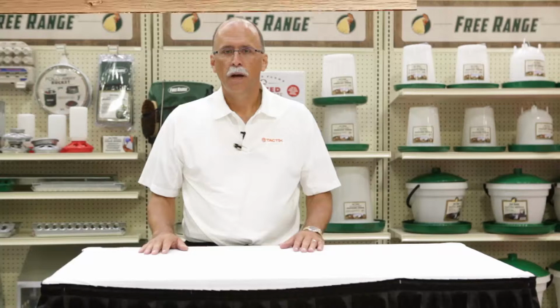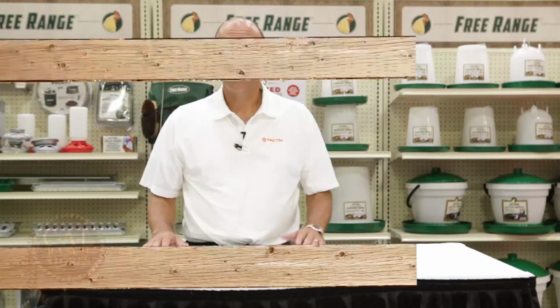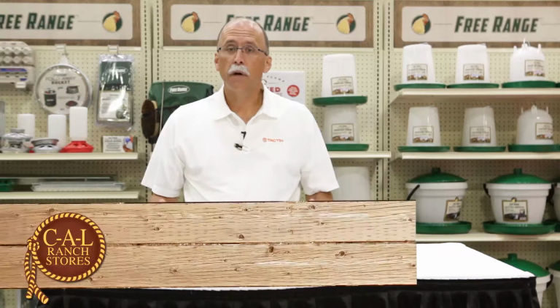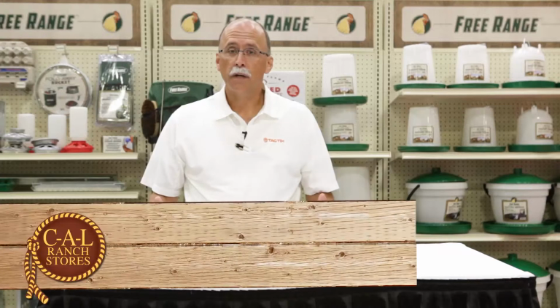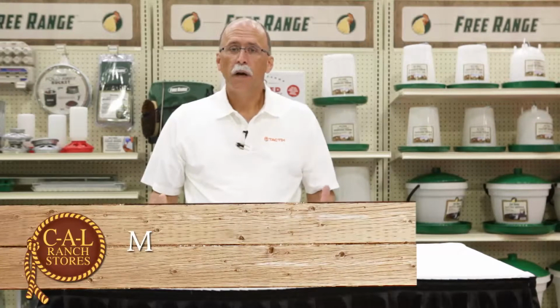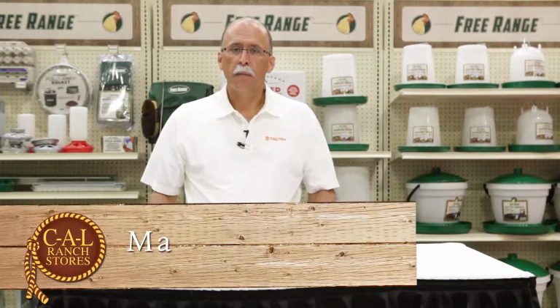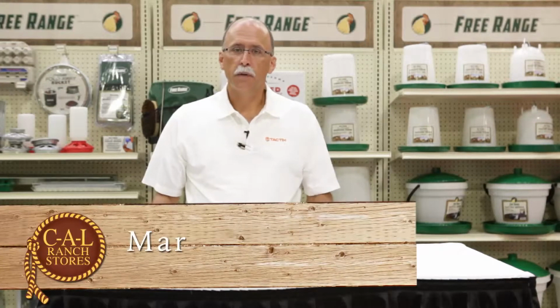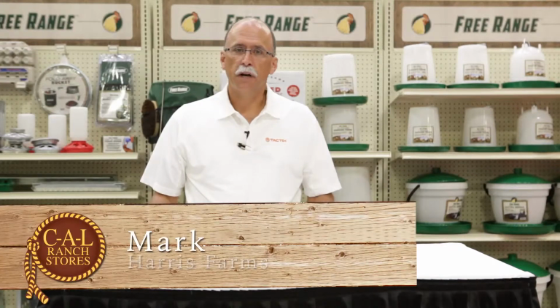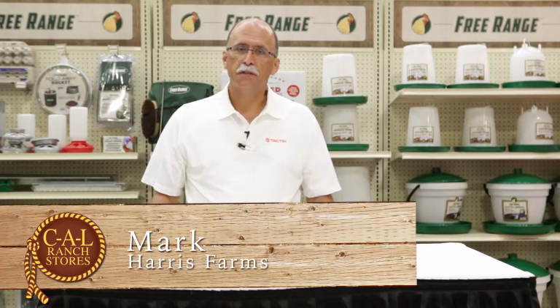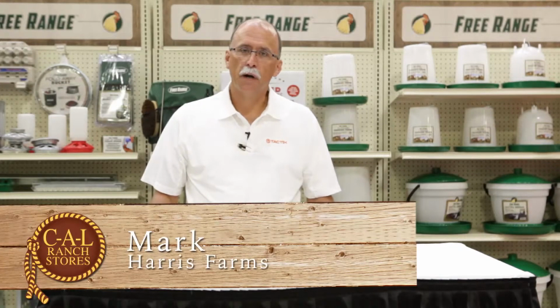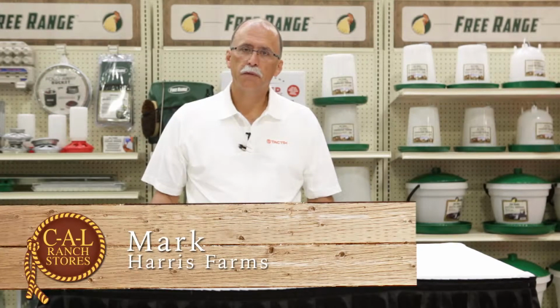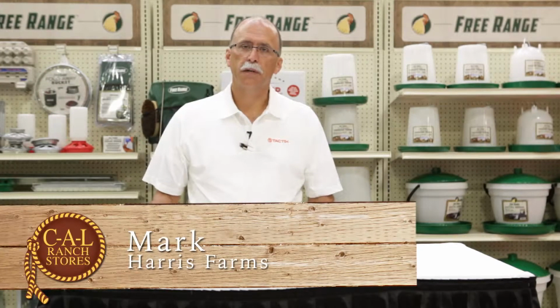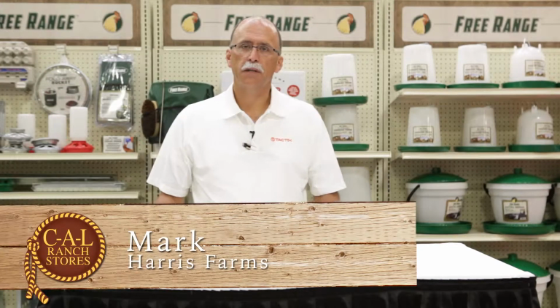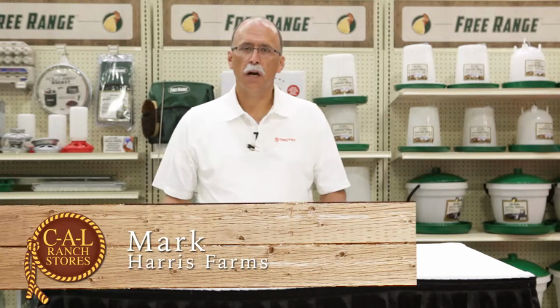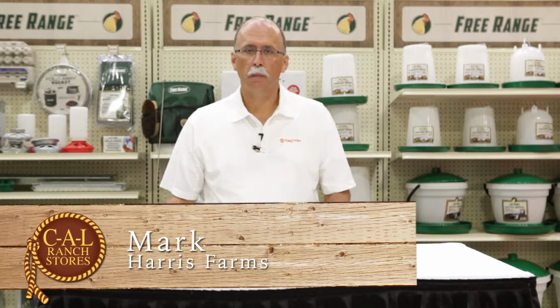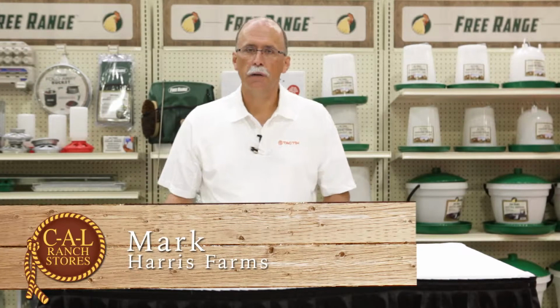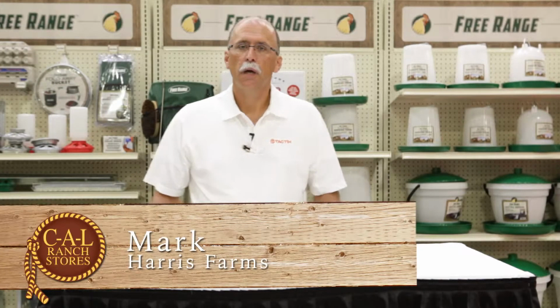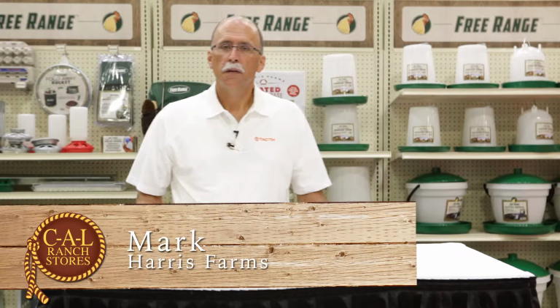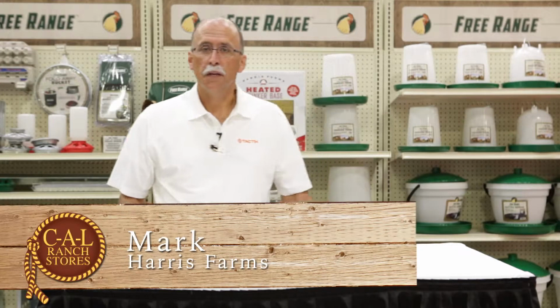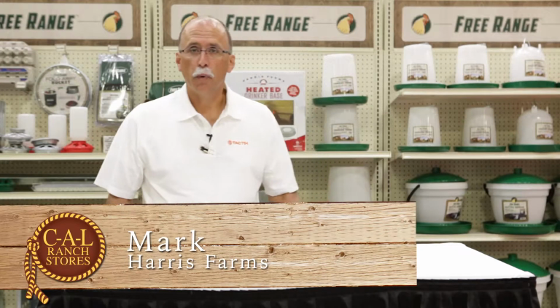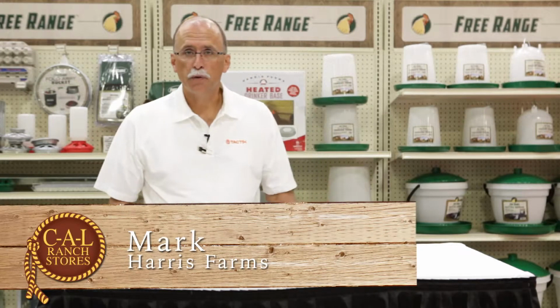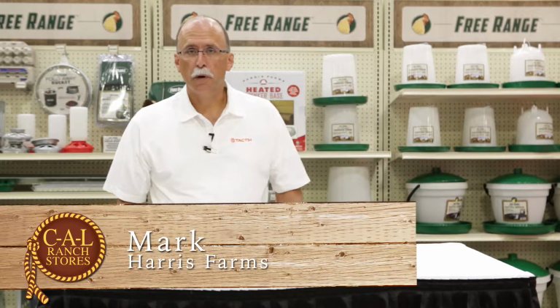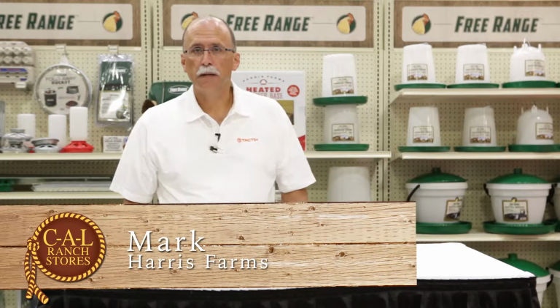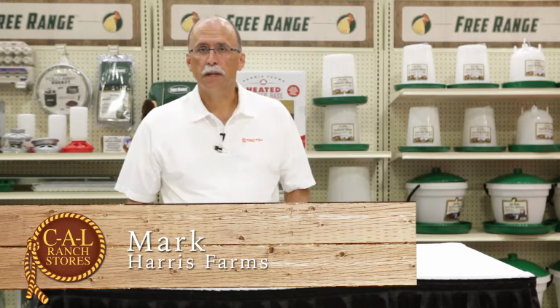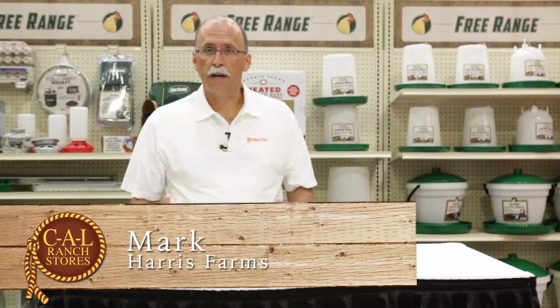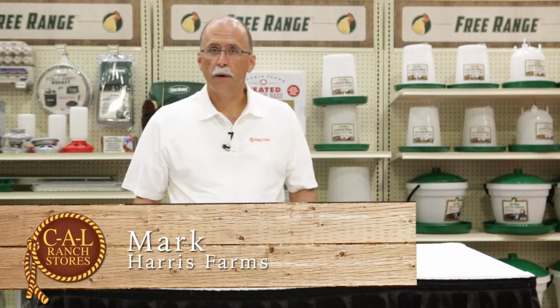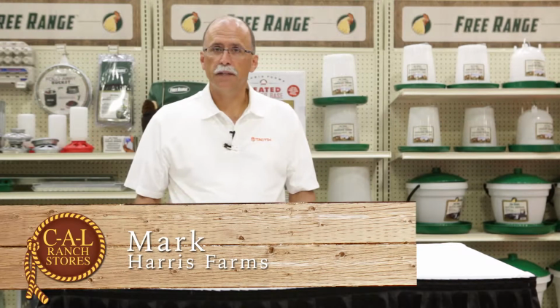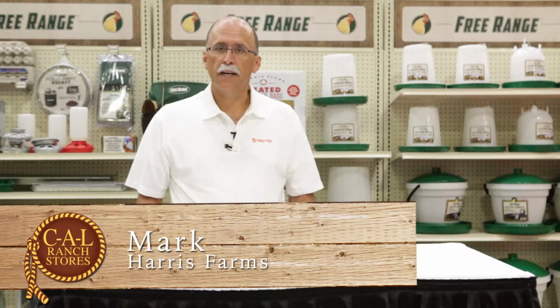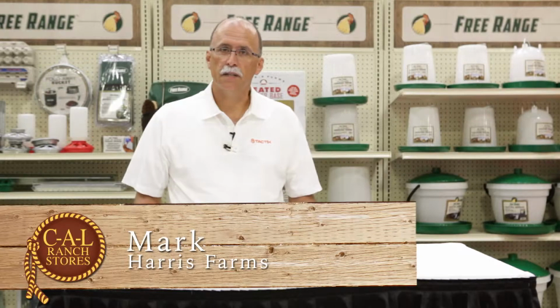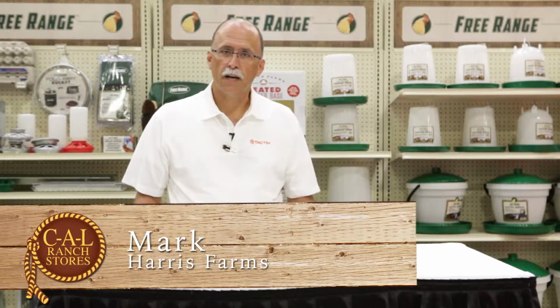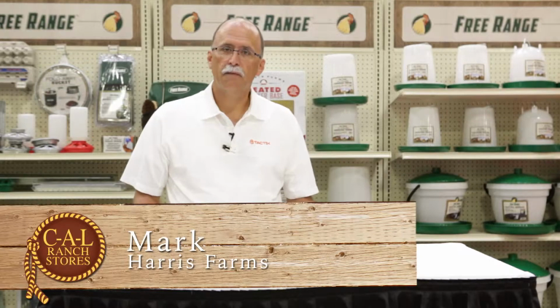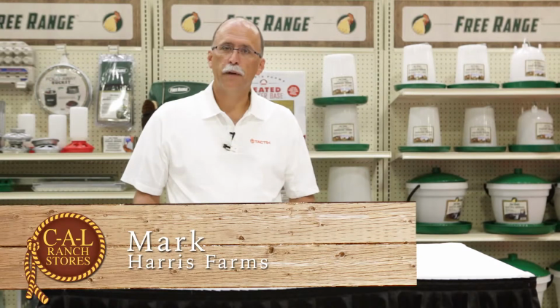Hi, I'm Mark. I'm here with Harrah's Farms. I'm here to talk about the poultry products that Cal Ranch has in stock for you.